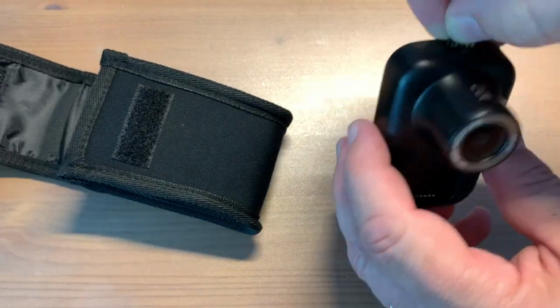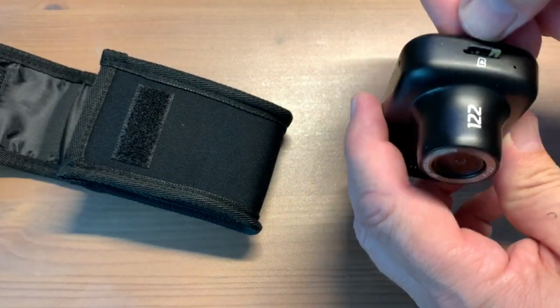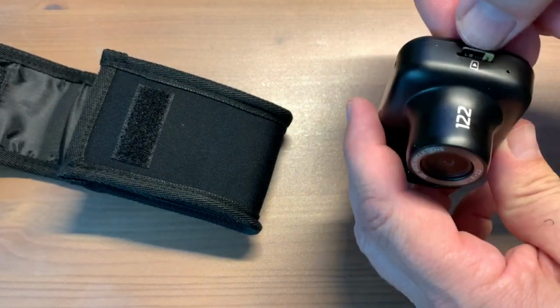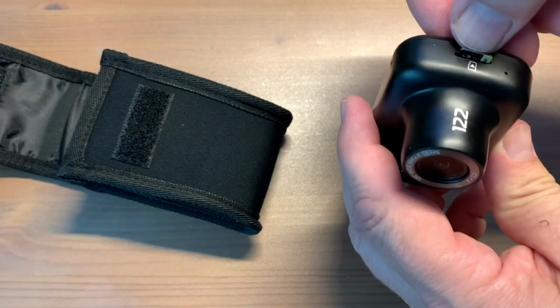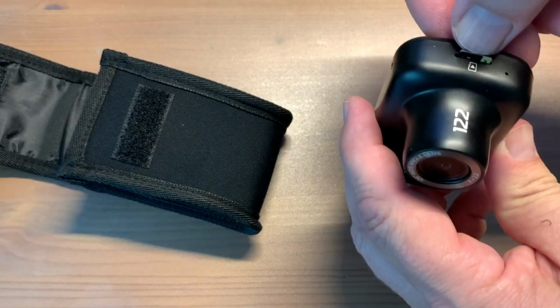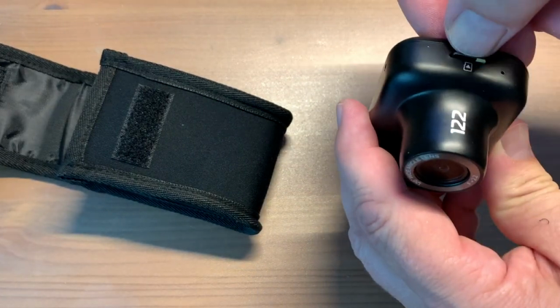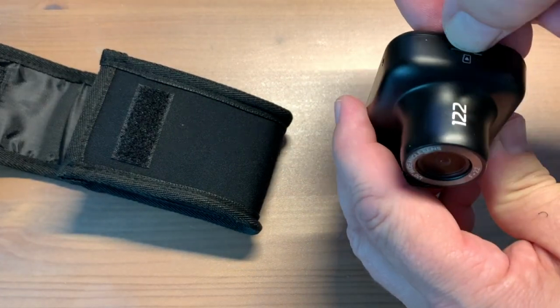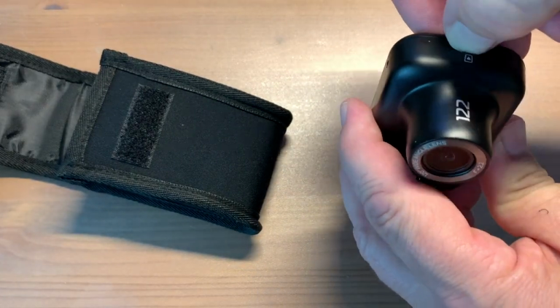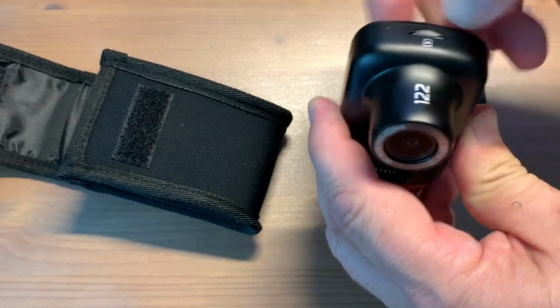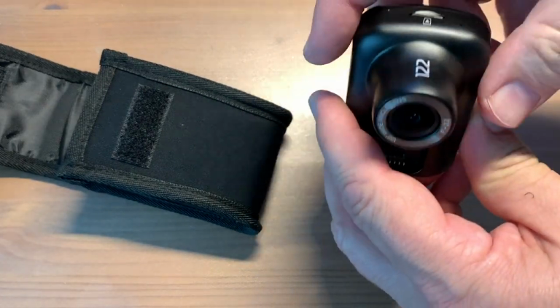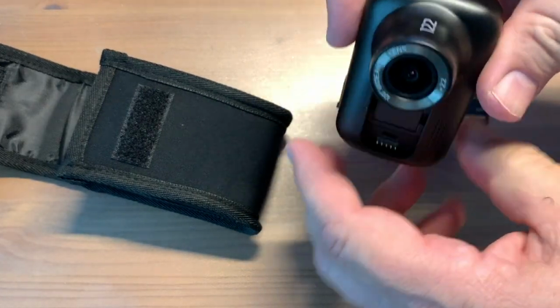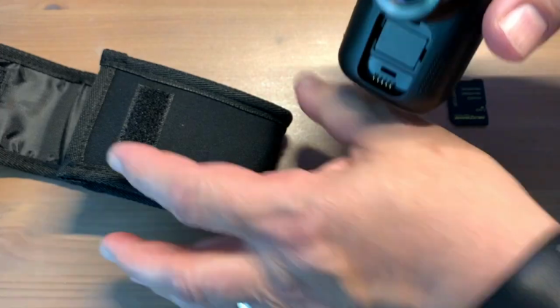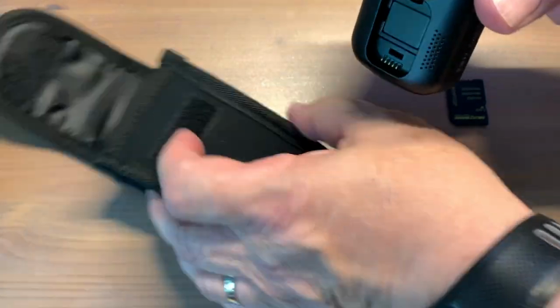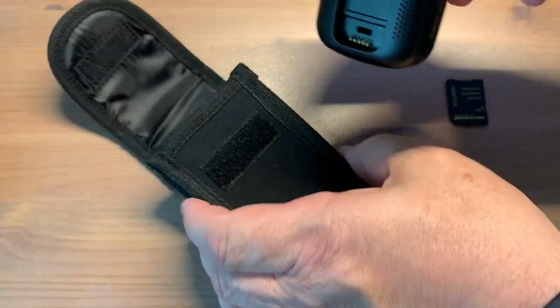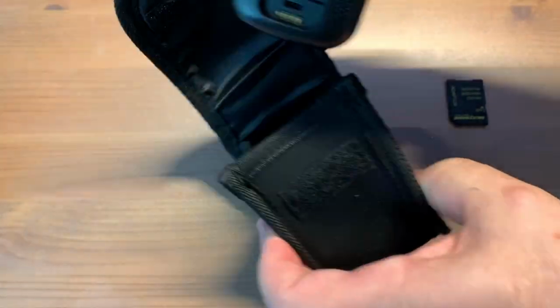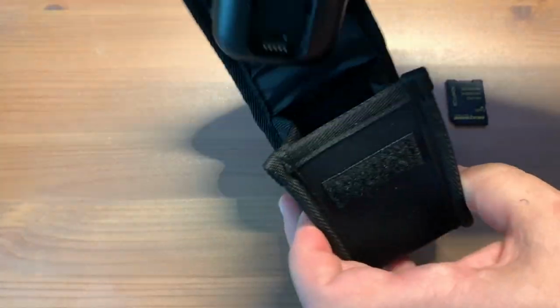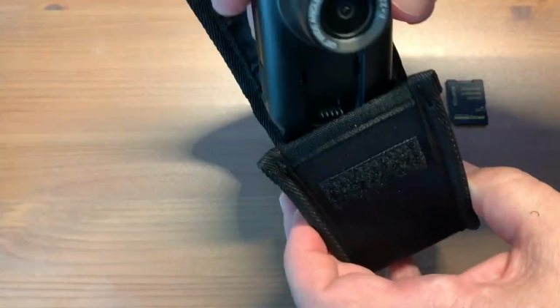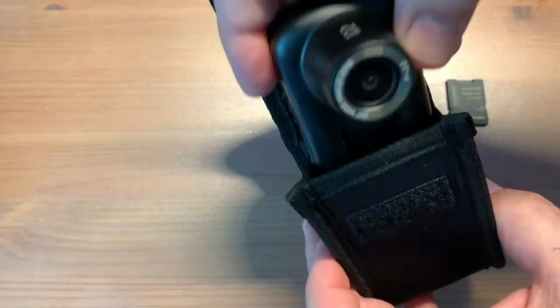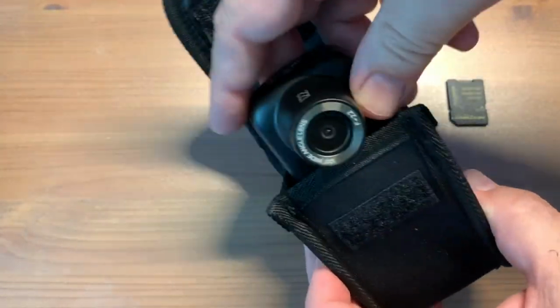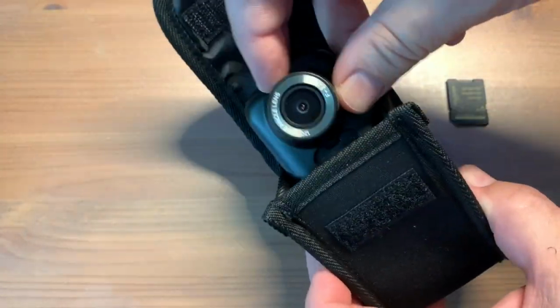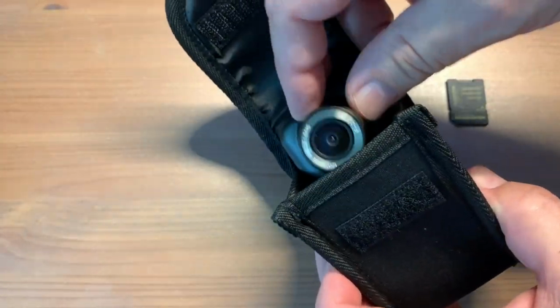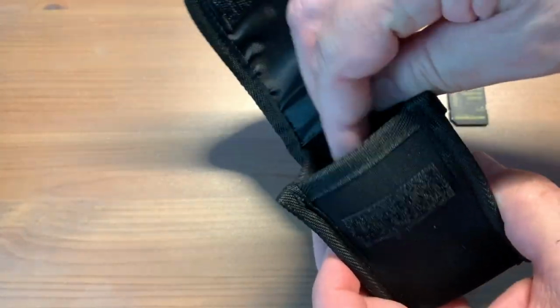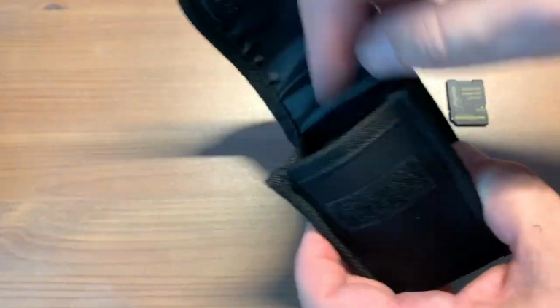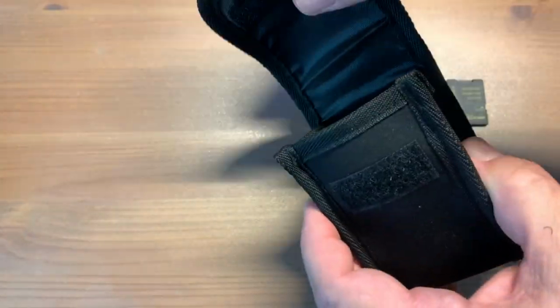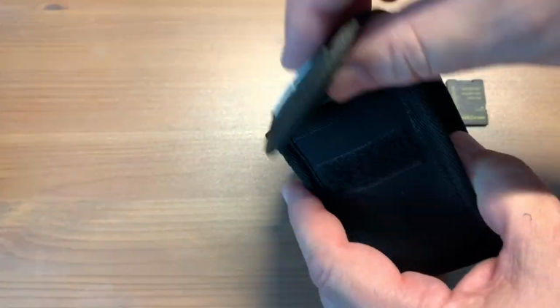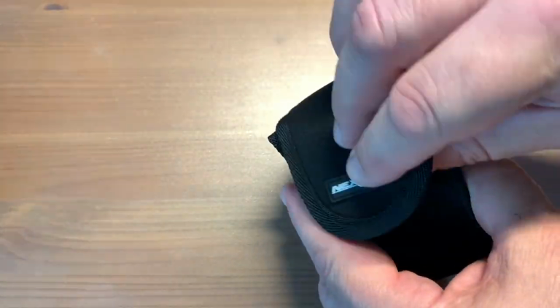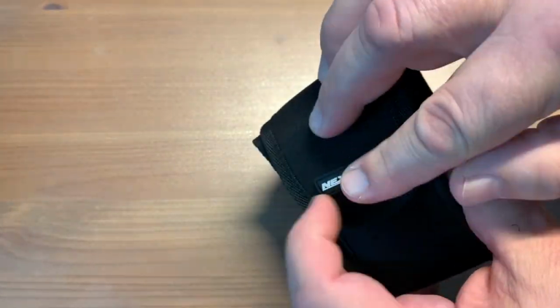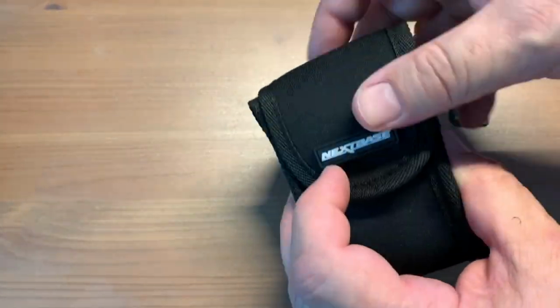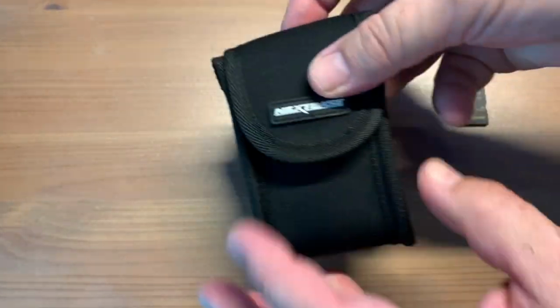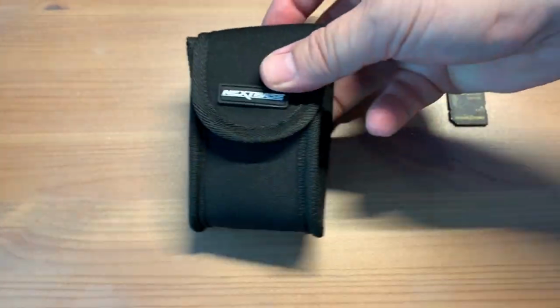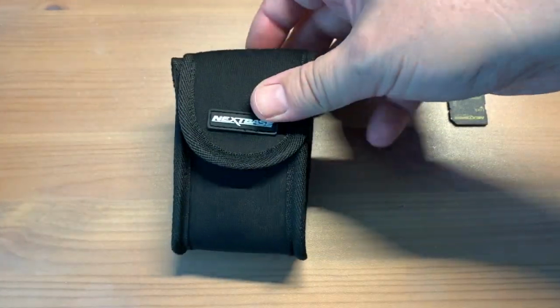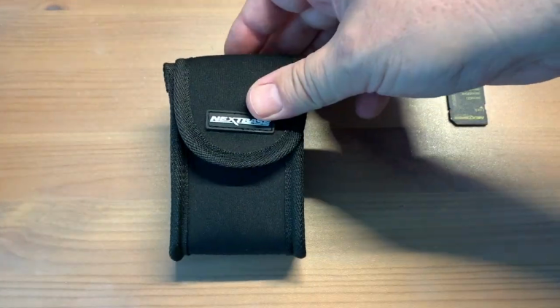You'll find the Nexbase Go Pack and other dash cam accessories at Best Buy.